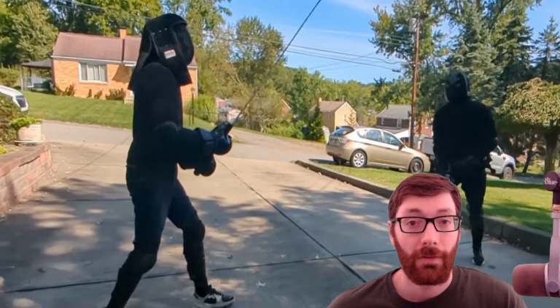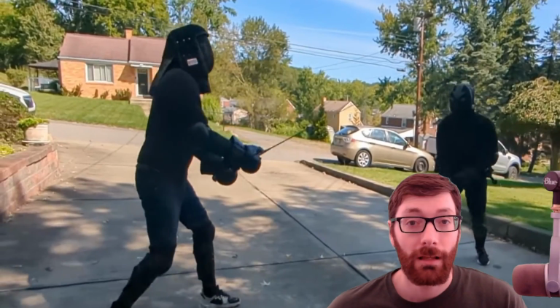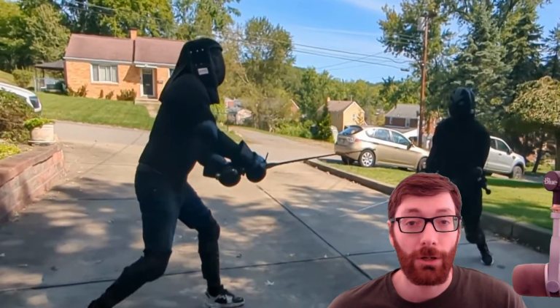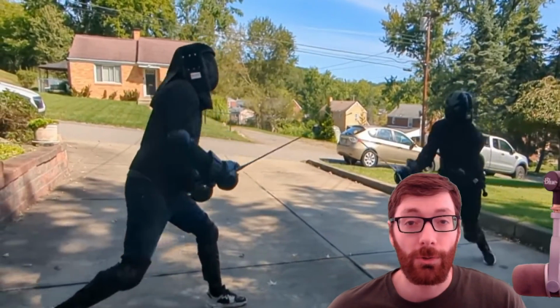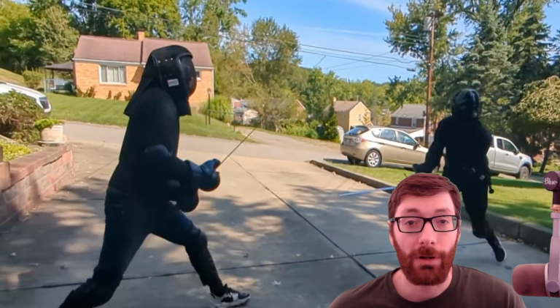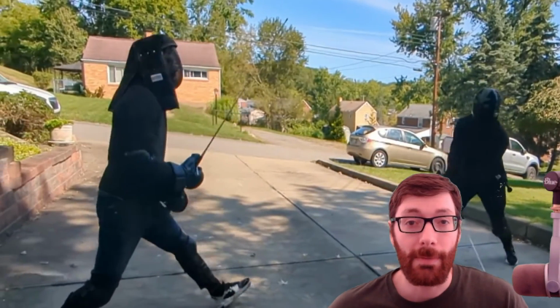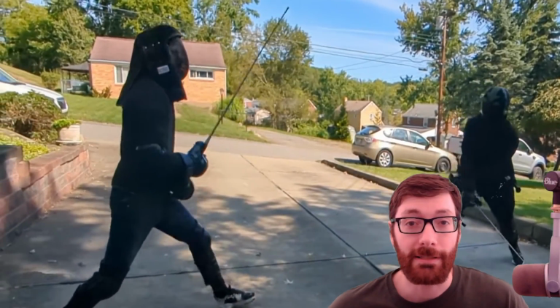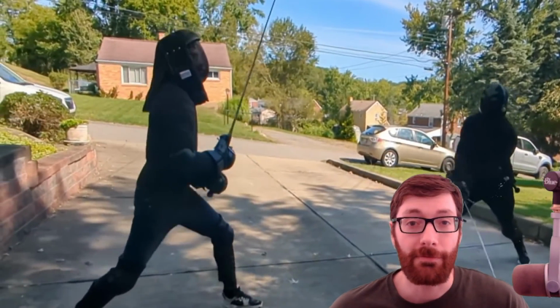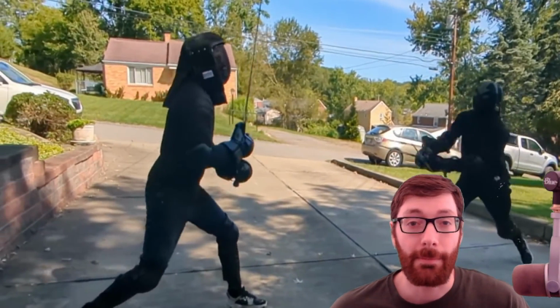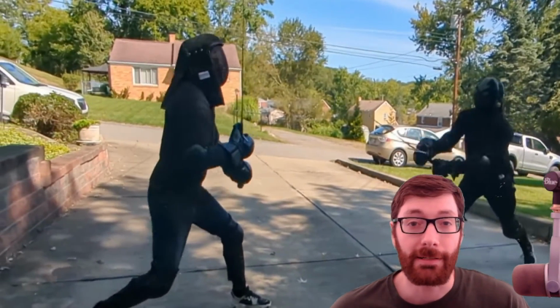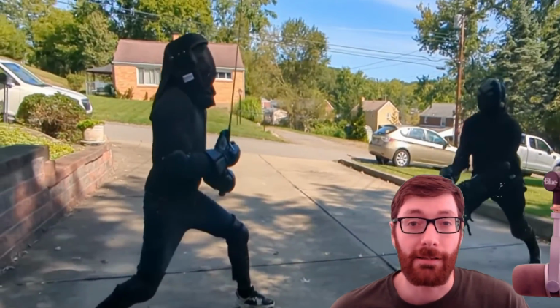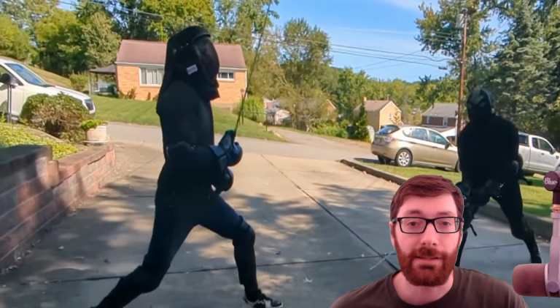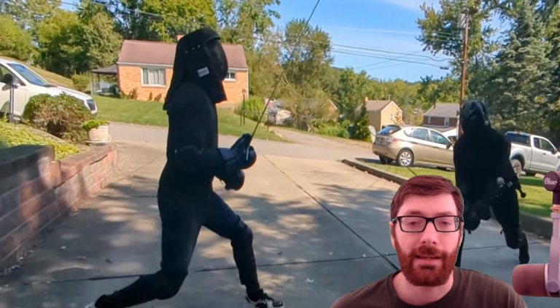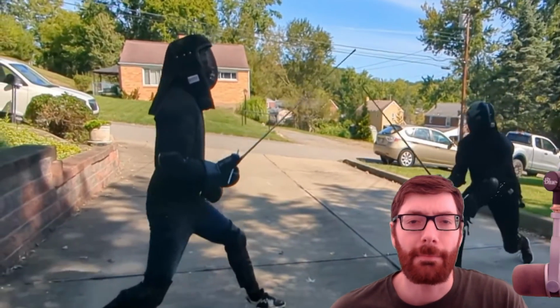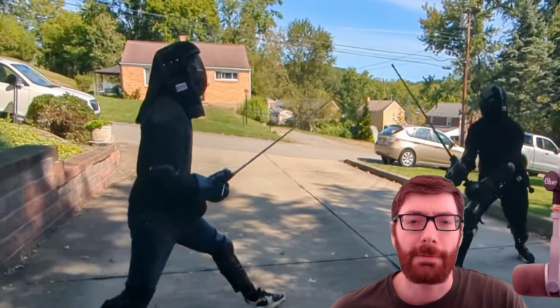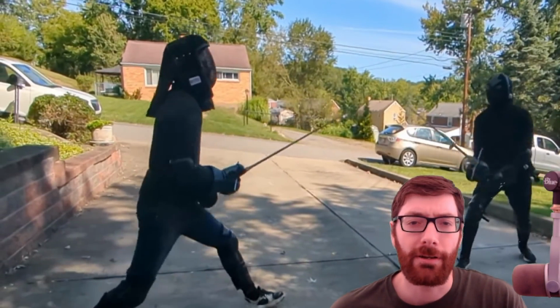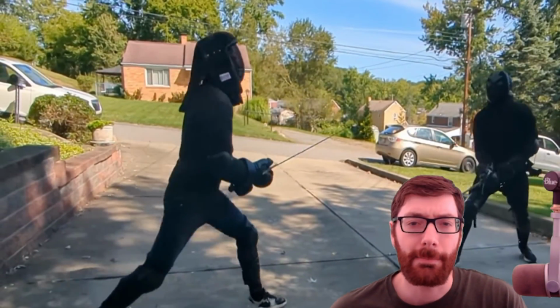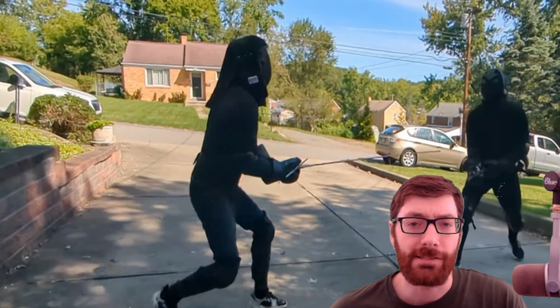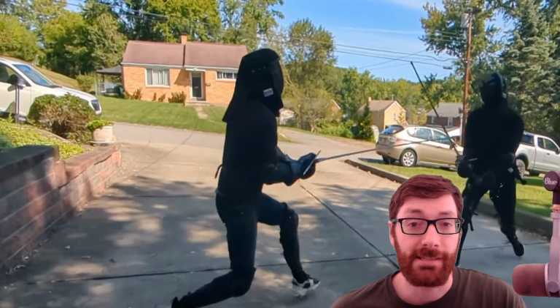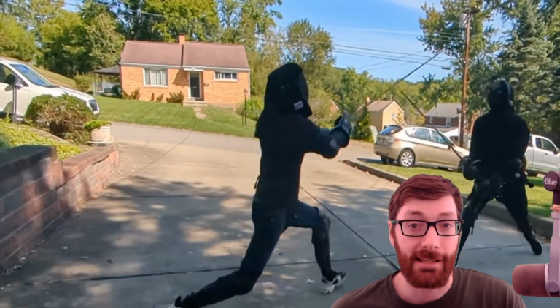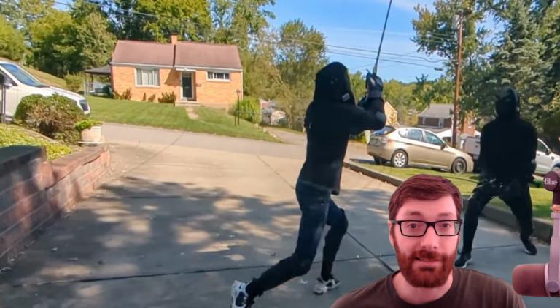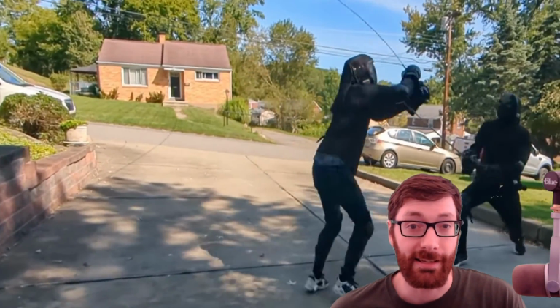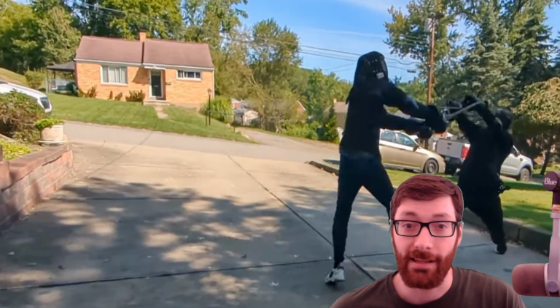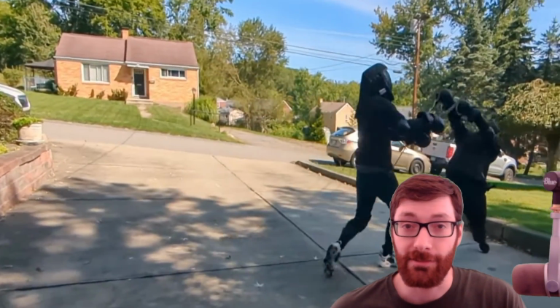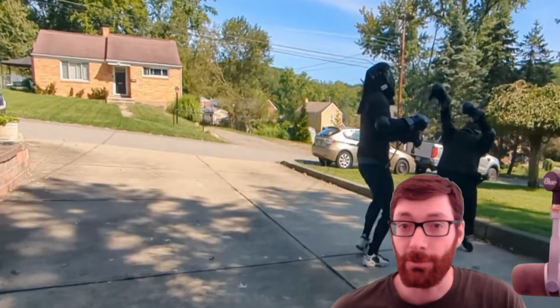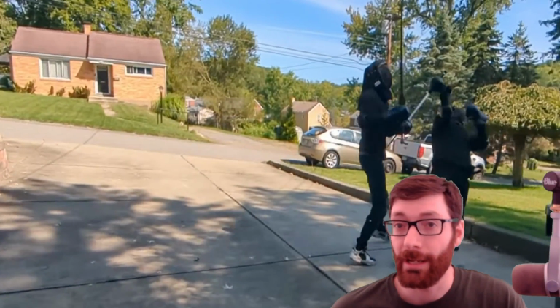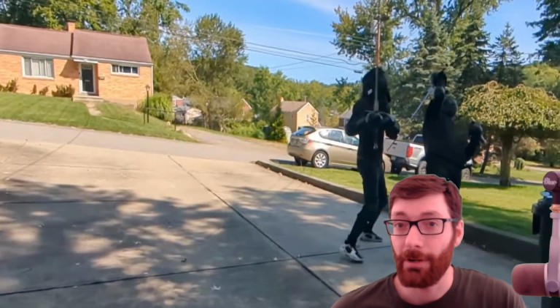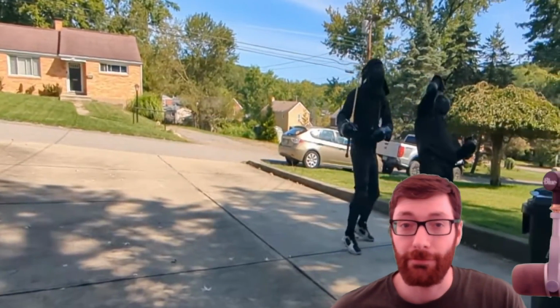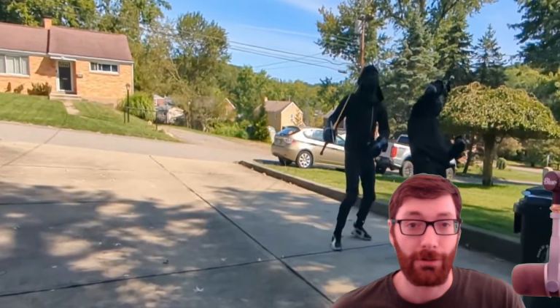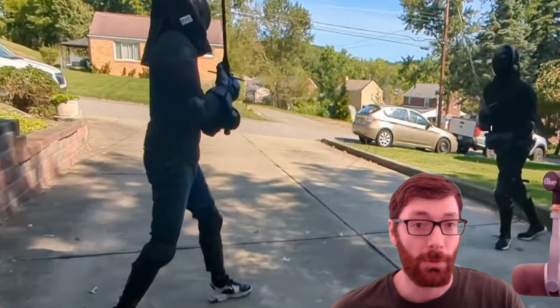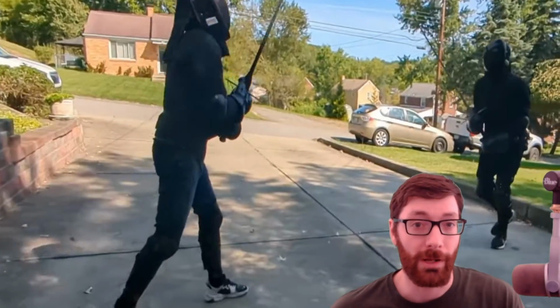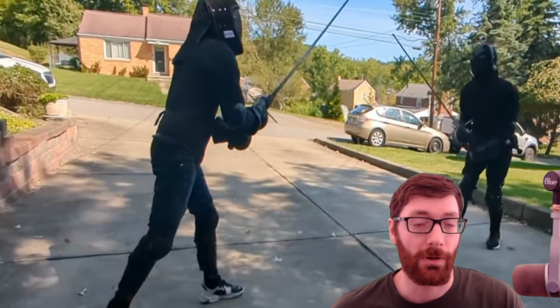Hello, welcome back to HEMA Fight Breakdowns. Today I'm going to be talking about stances again, so get ready for a boring one.